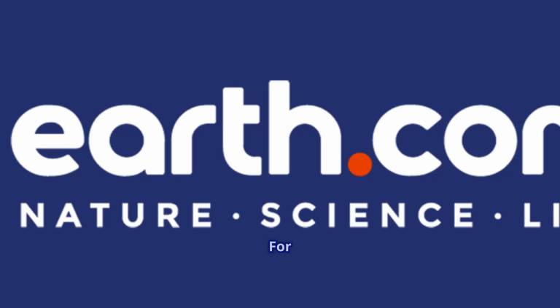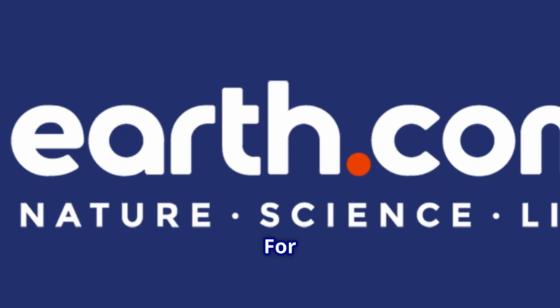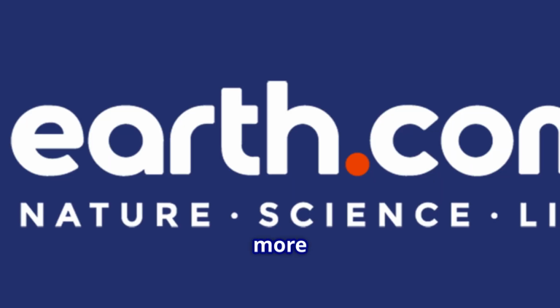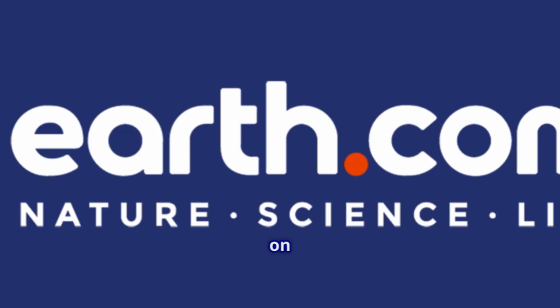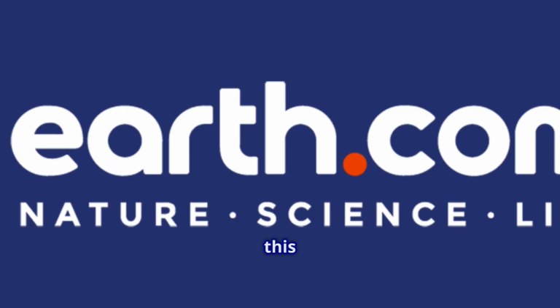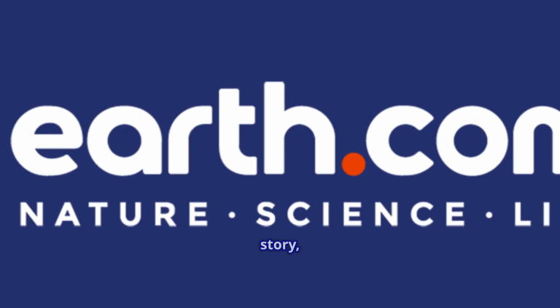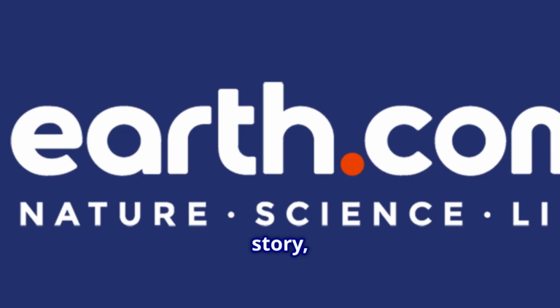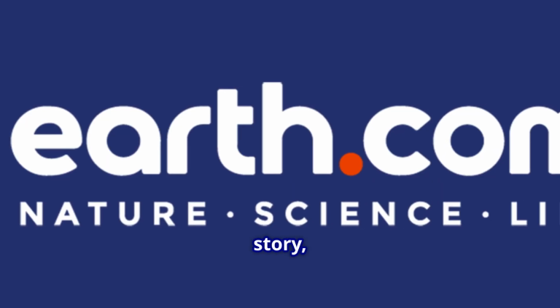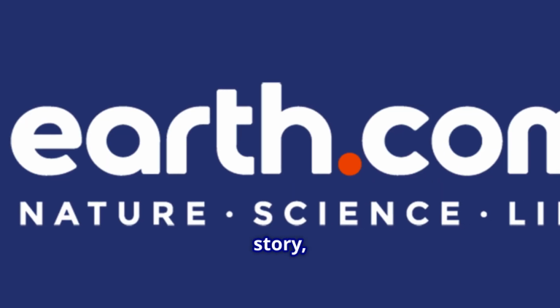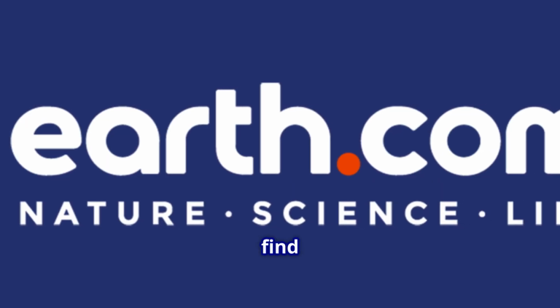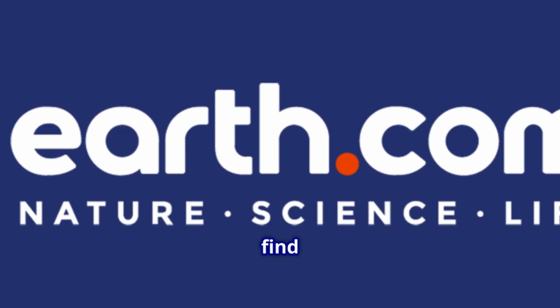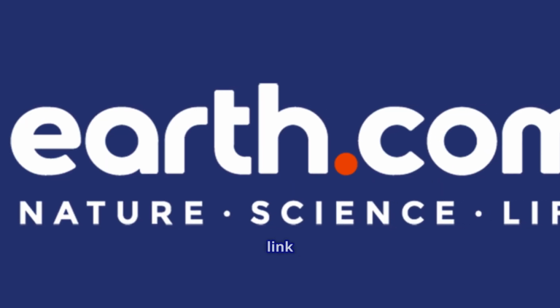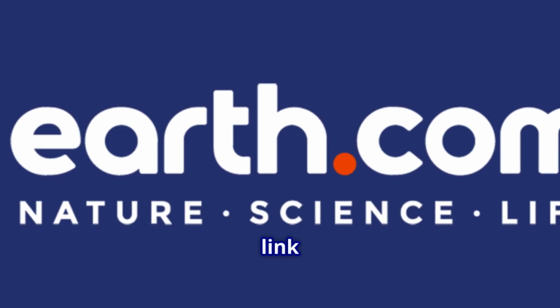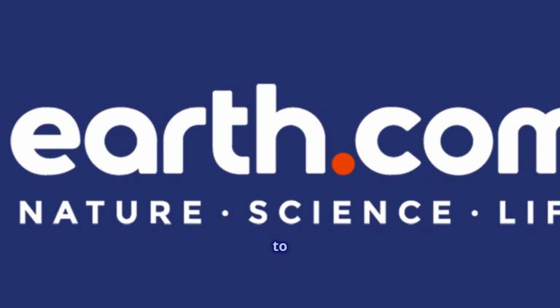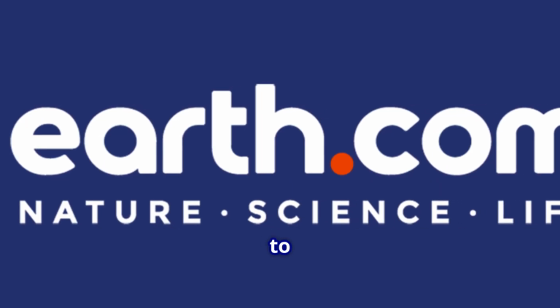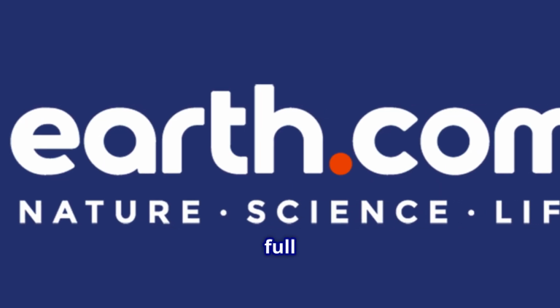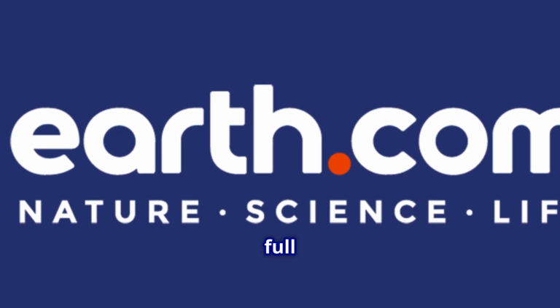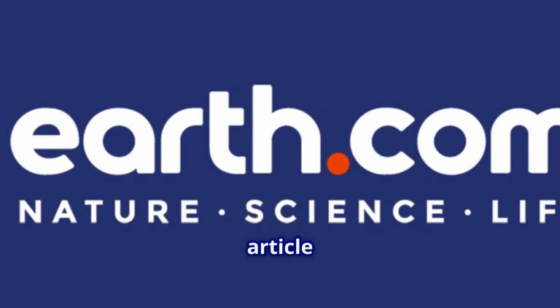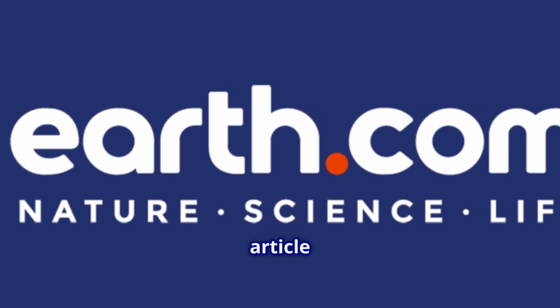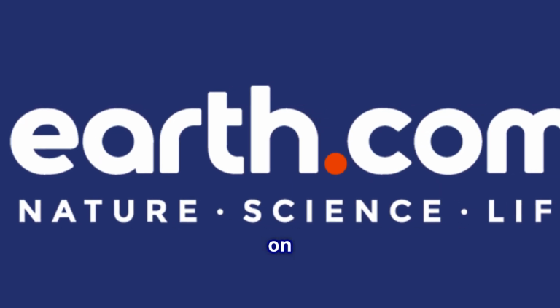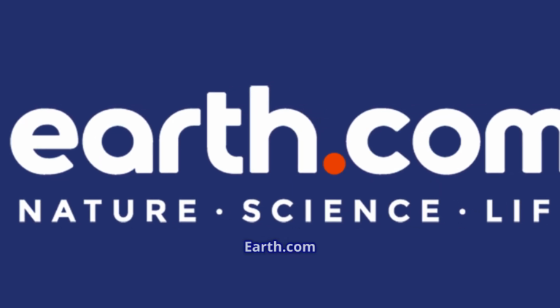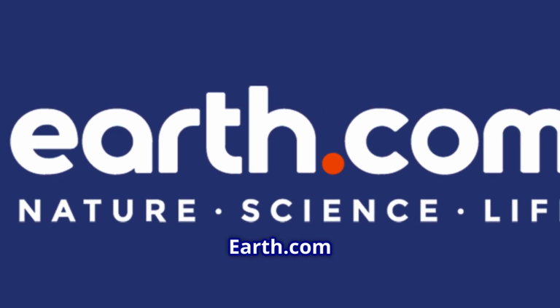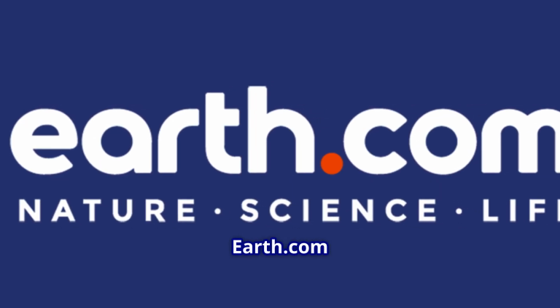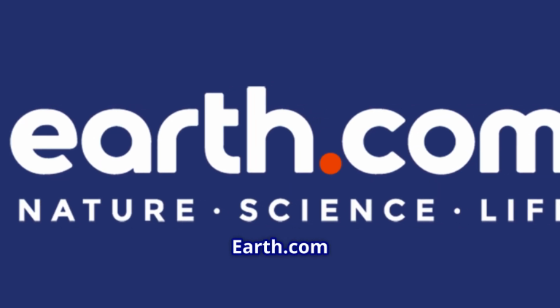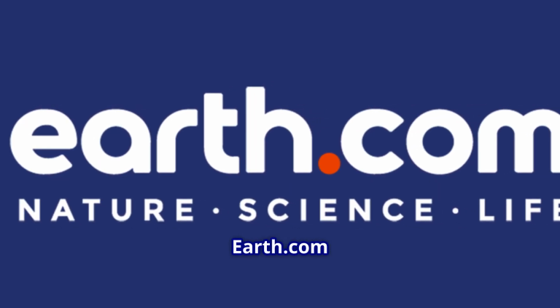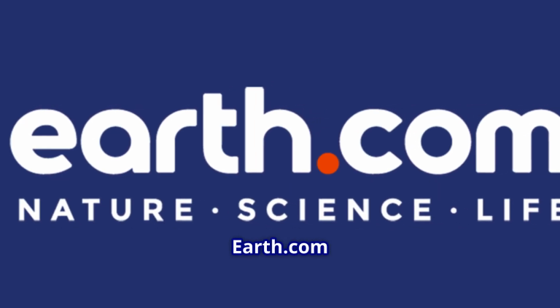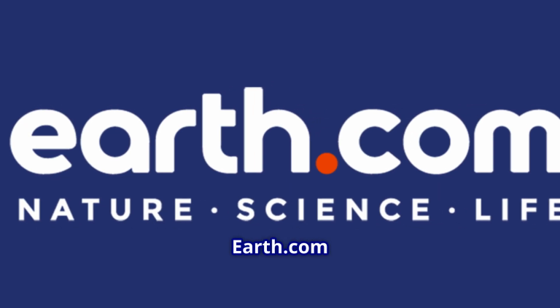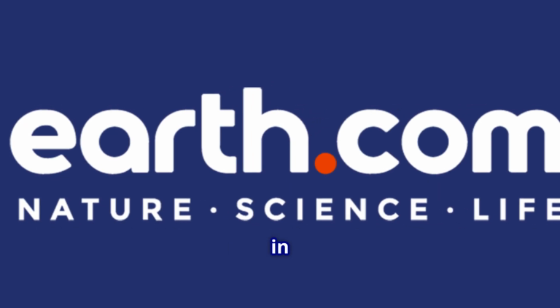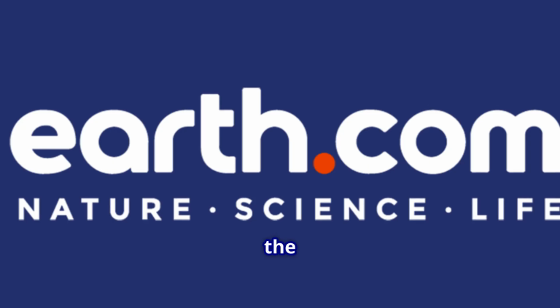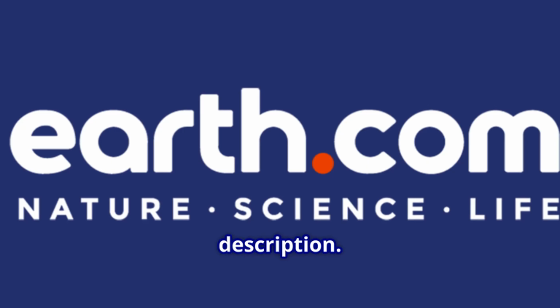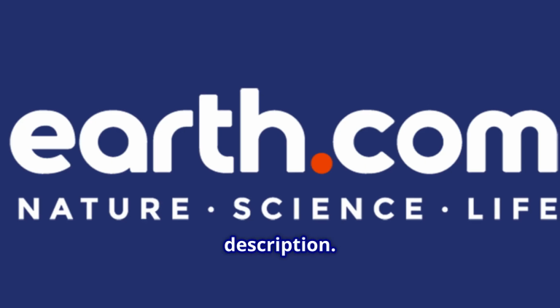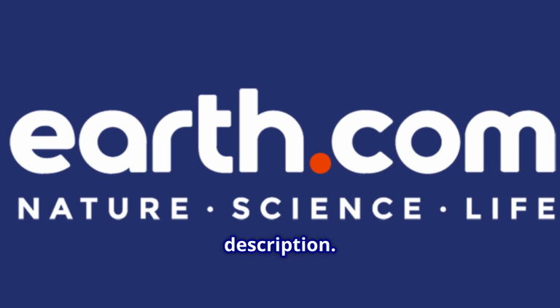For more on this story, find a link to the full article on earth.com in the description.